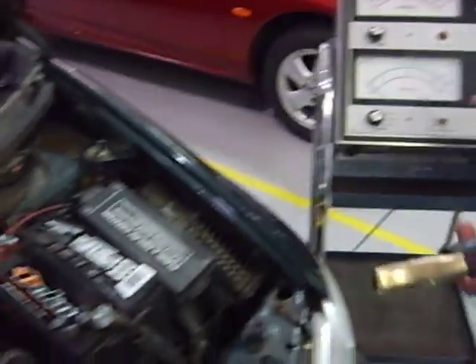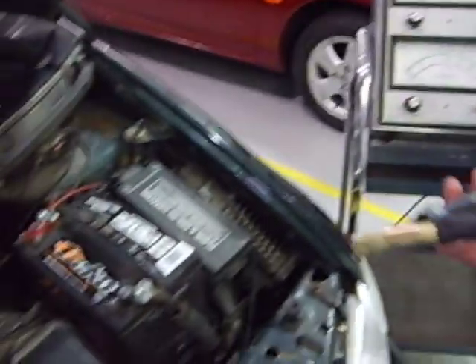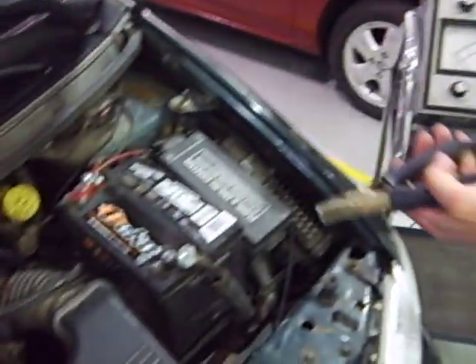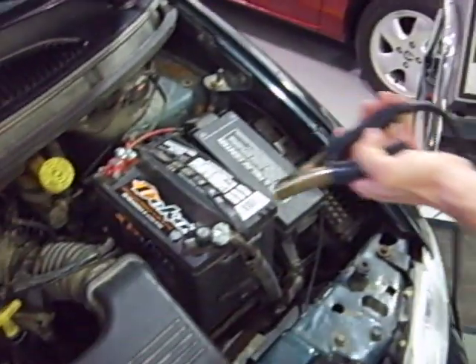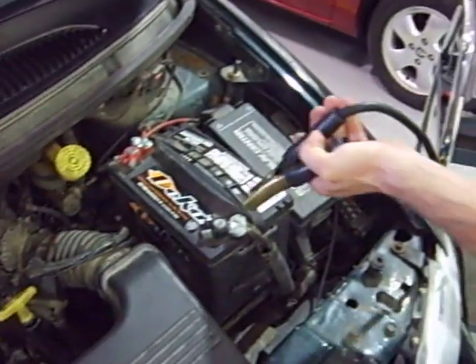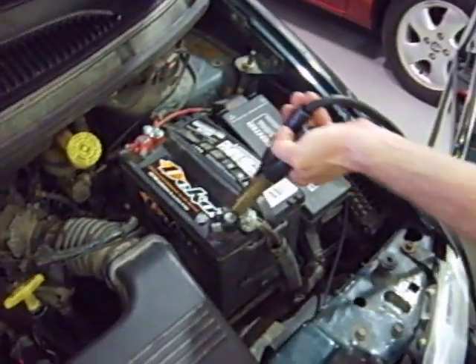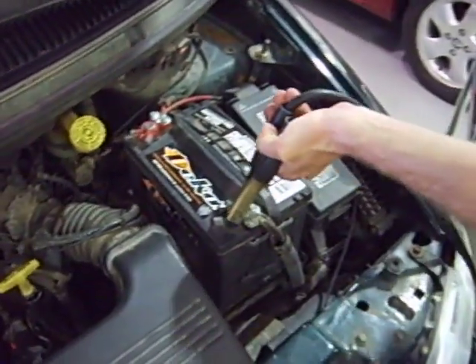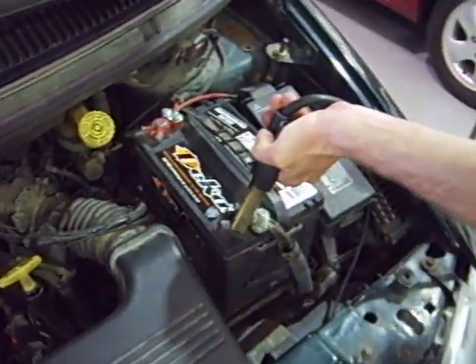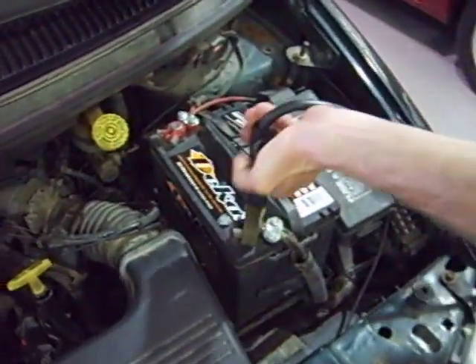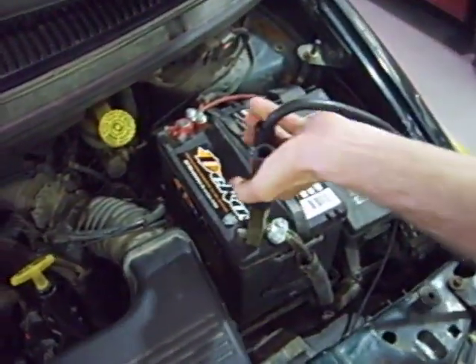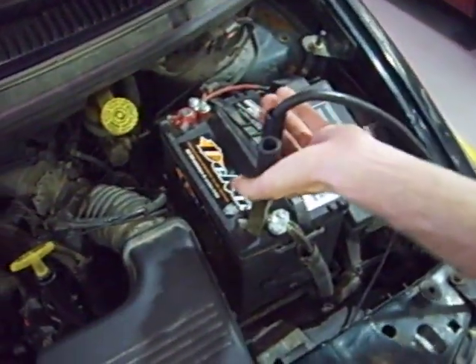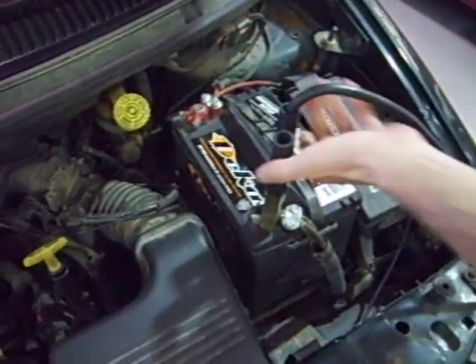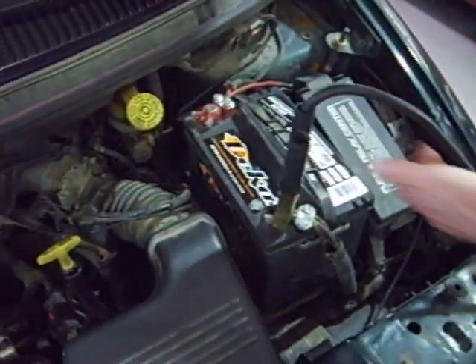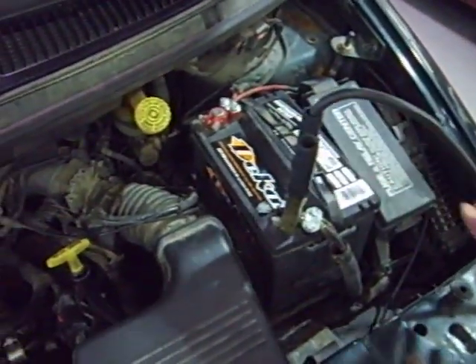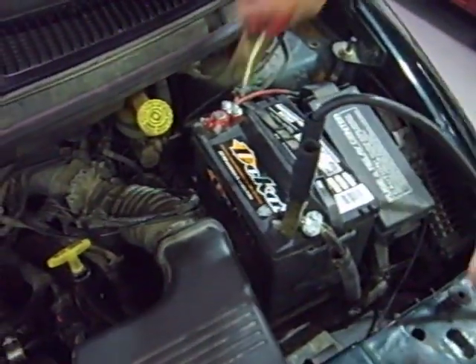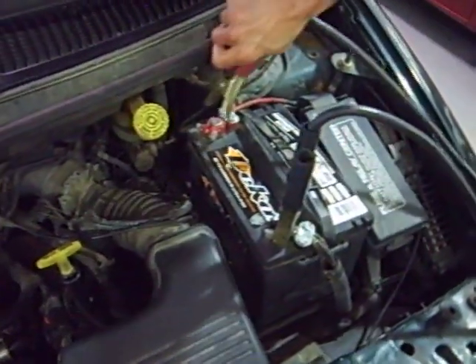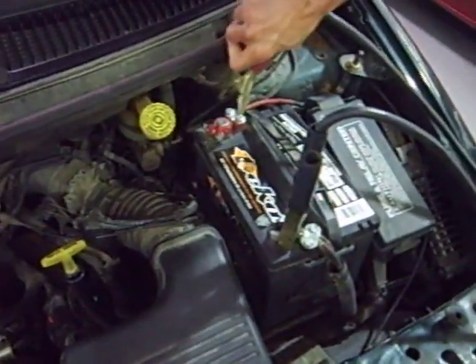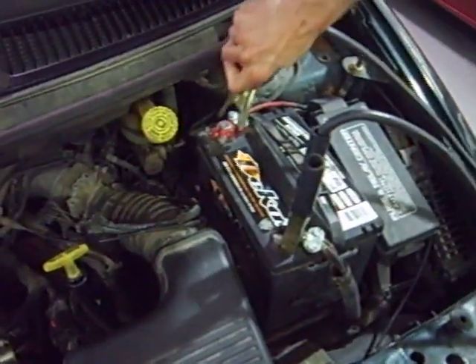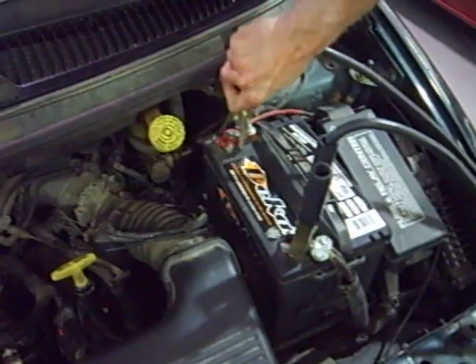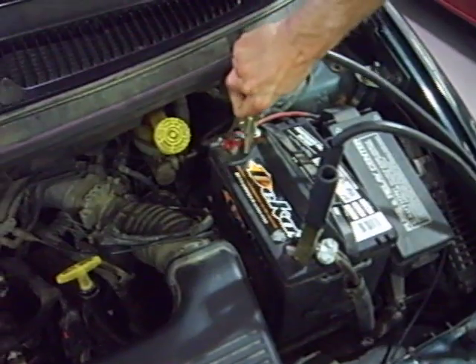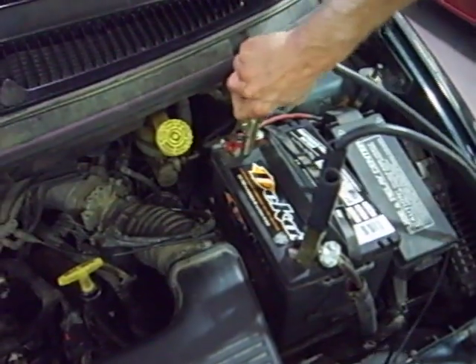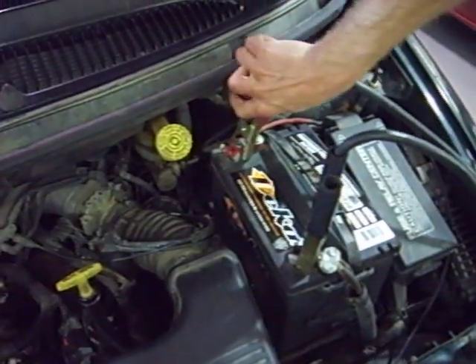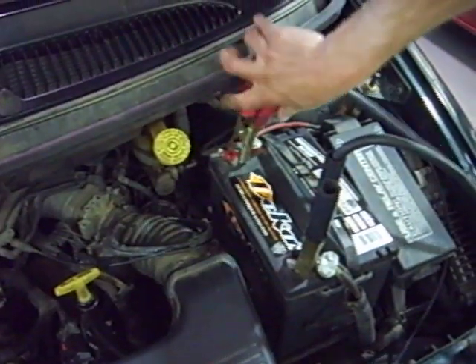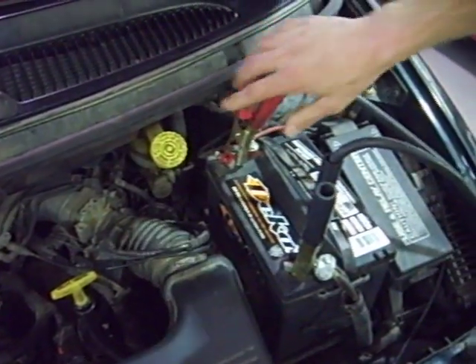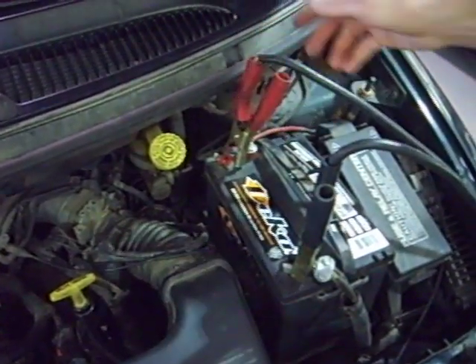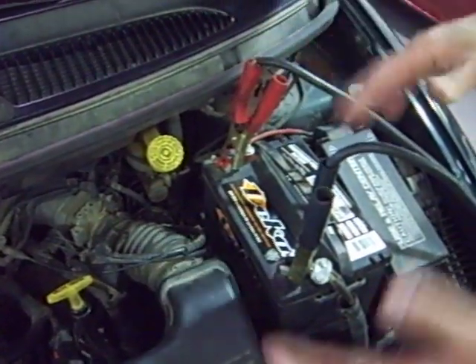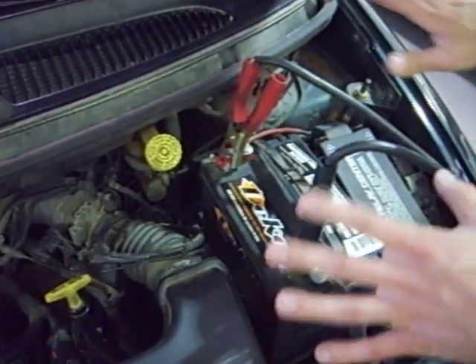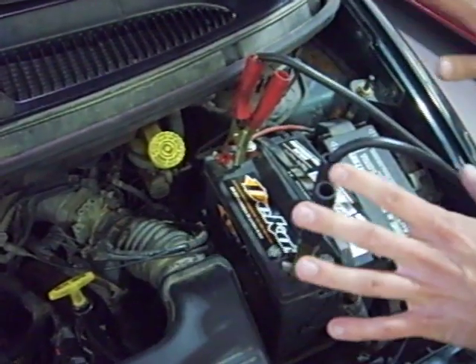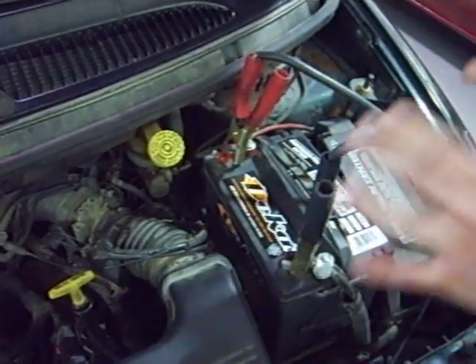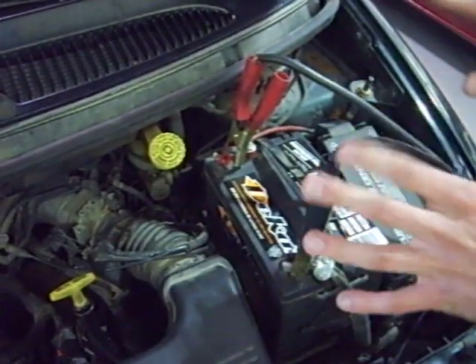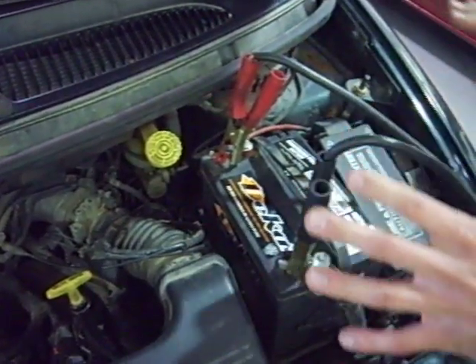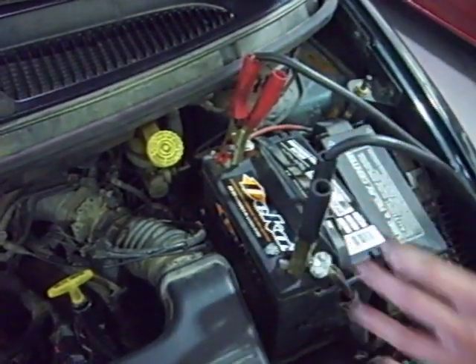To do that, you connect the cables negative to negative, positive to positive, and it doesn't matter which order you connect the cables in.